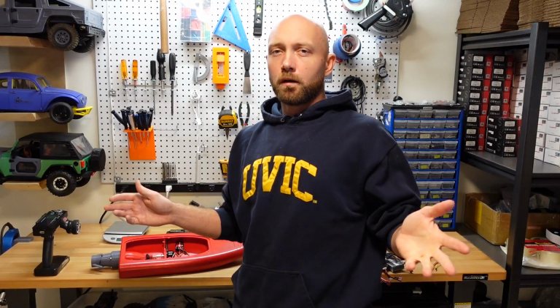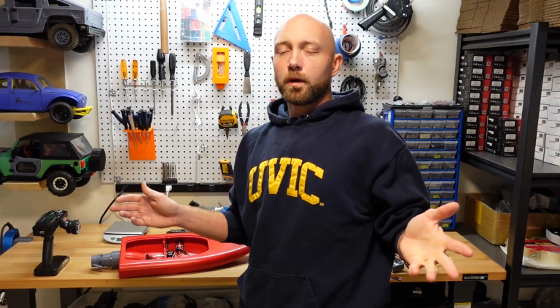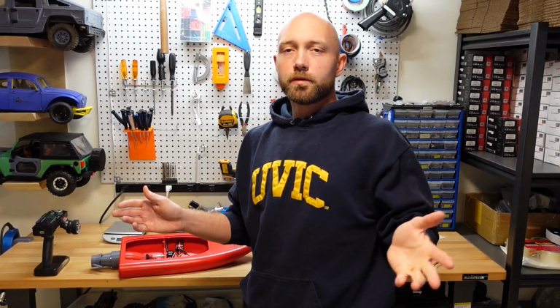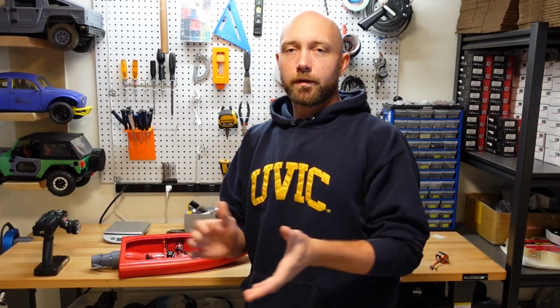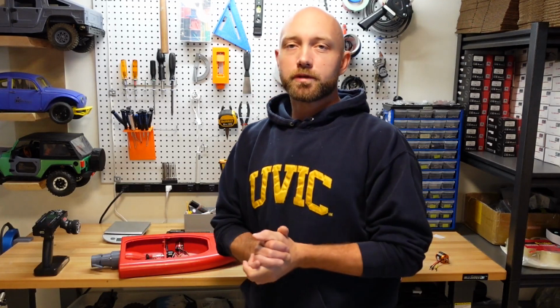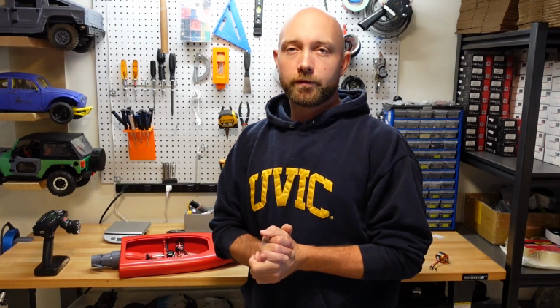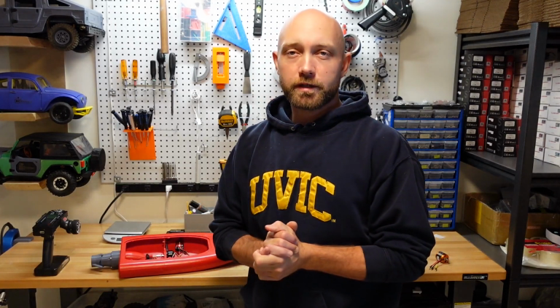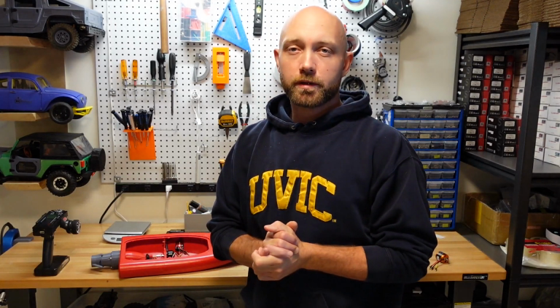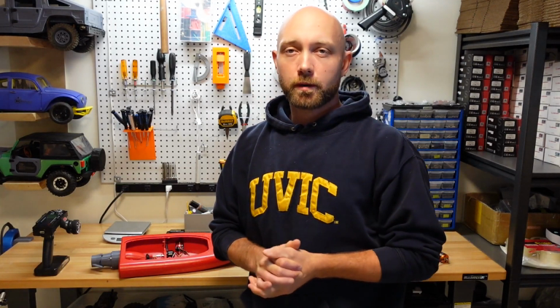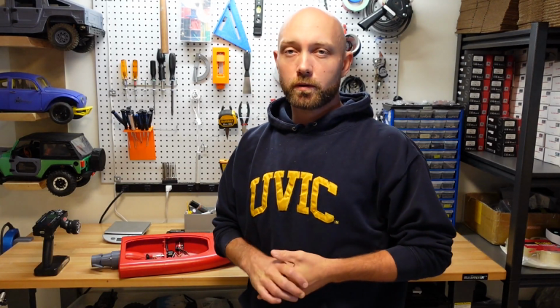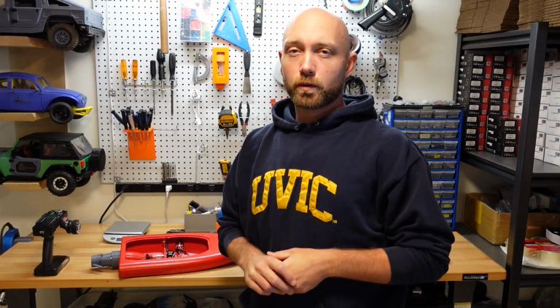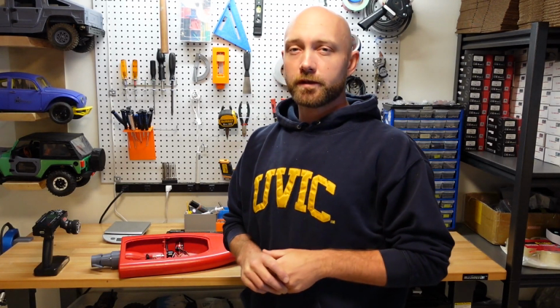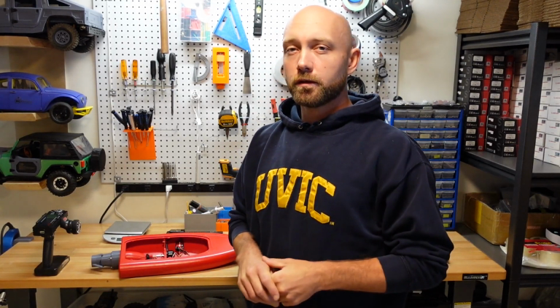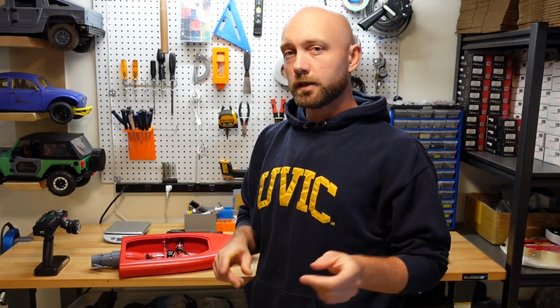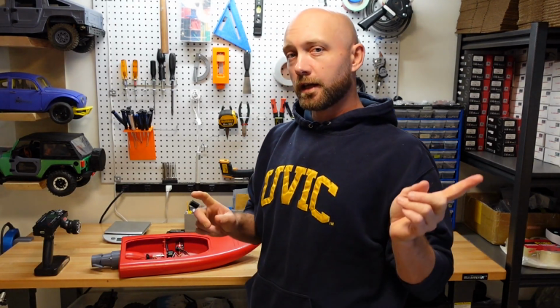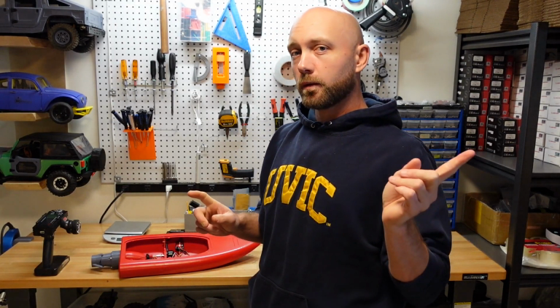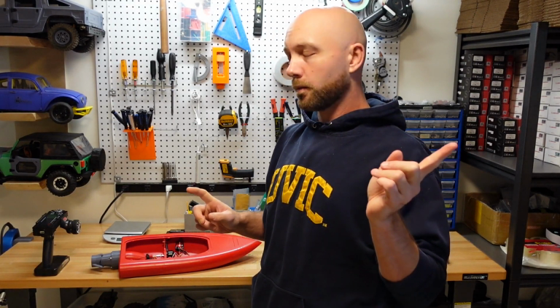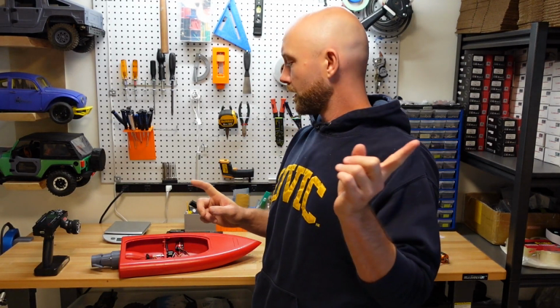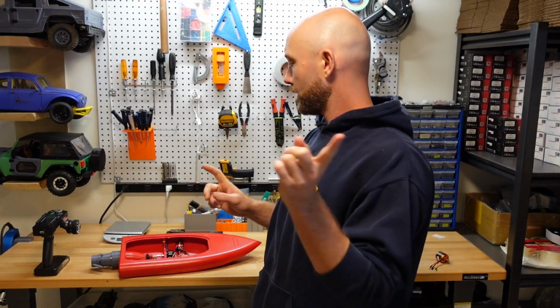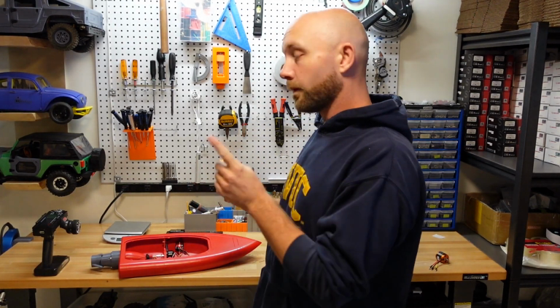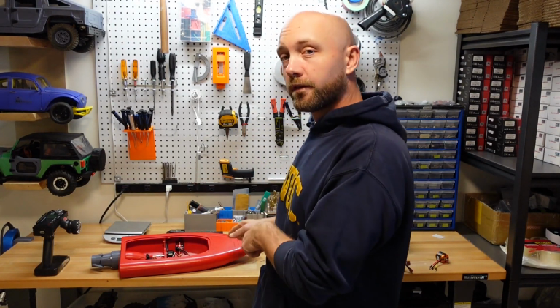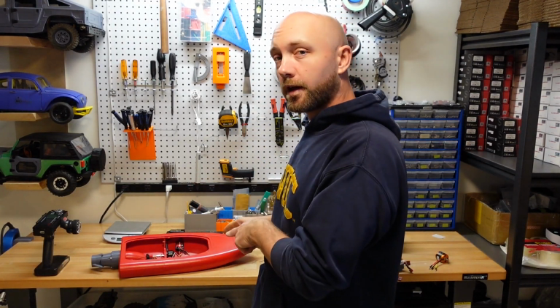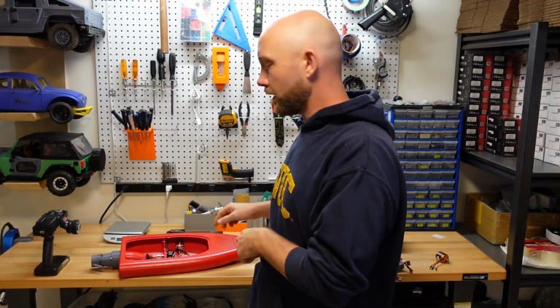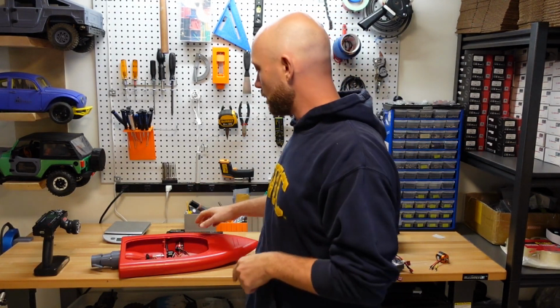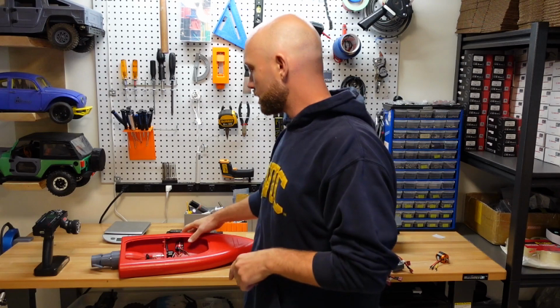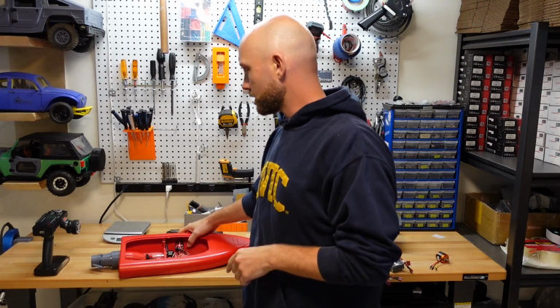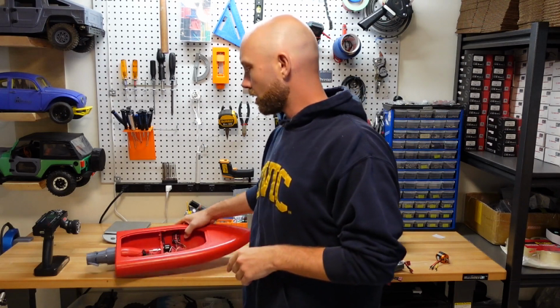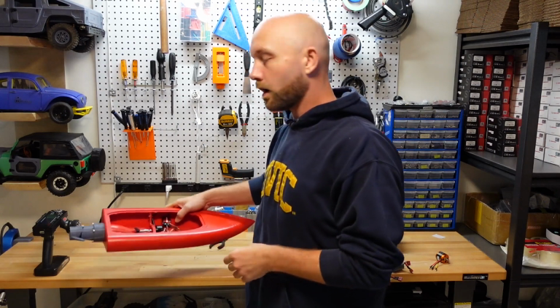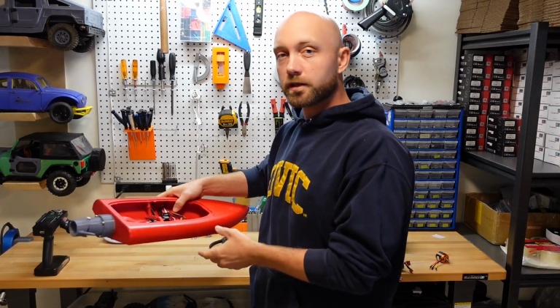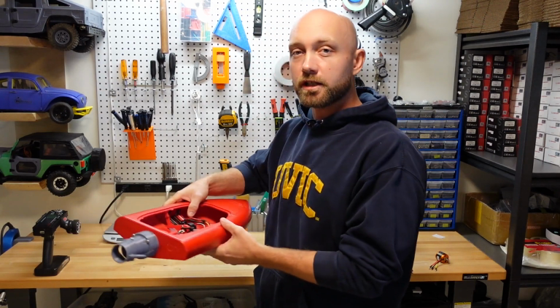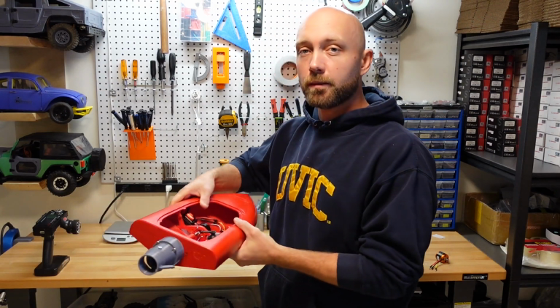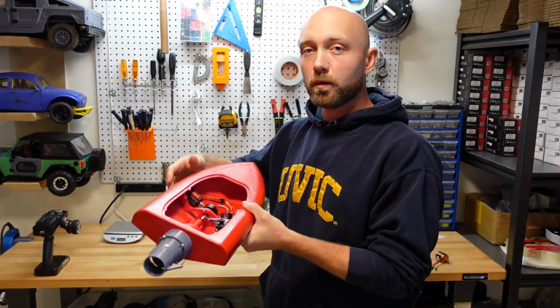Hello and welcome to another episode of RC Printer. I'm your host Jordan Visco and today we are playing around with this guy right here, which is our RC jet boat.